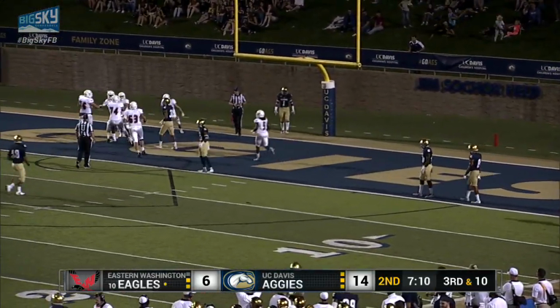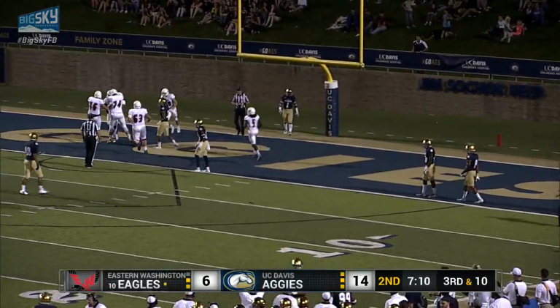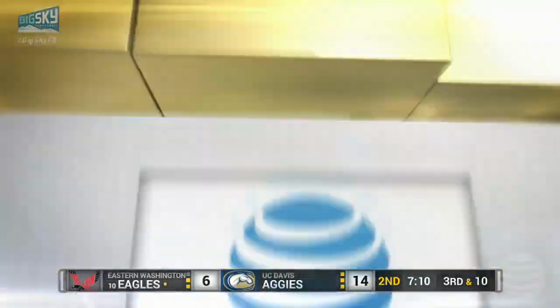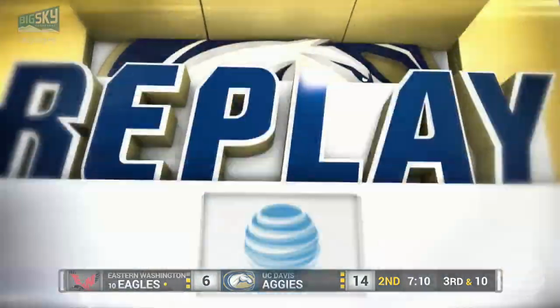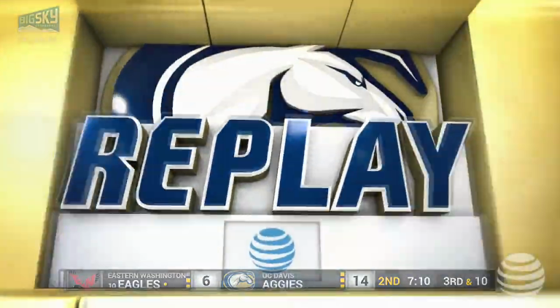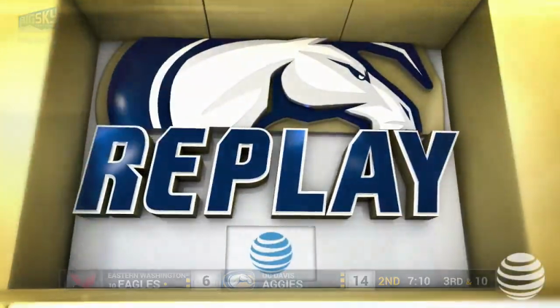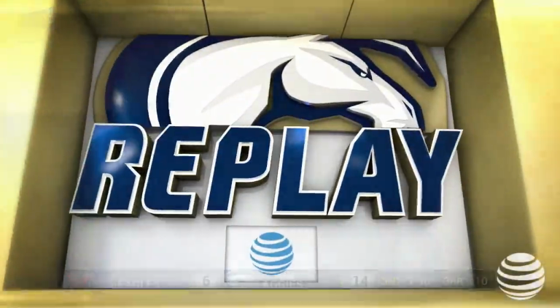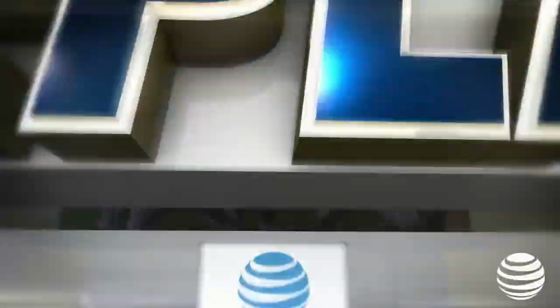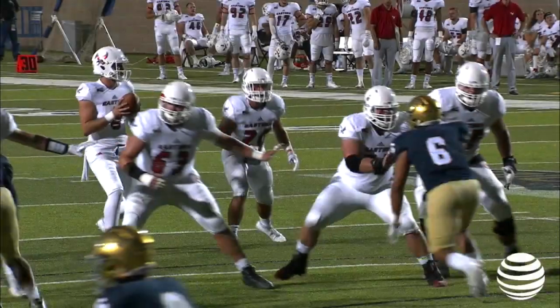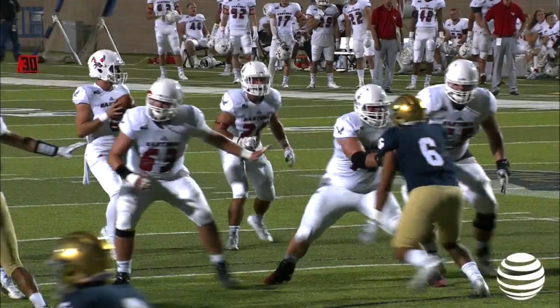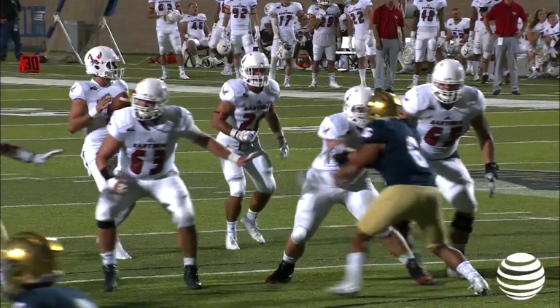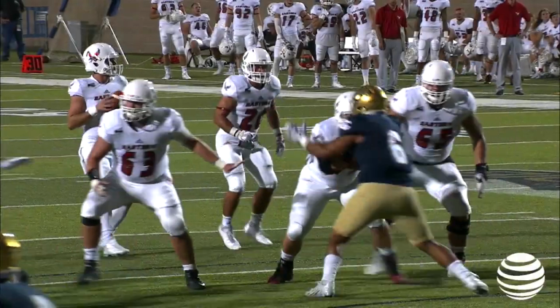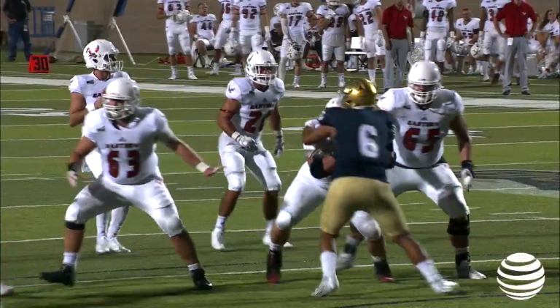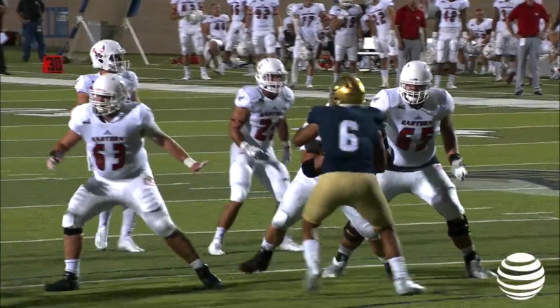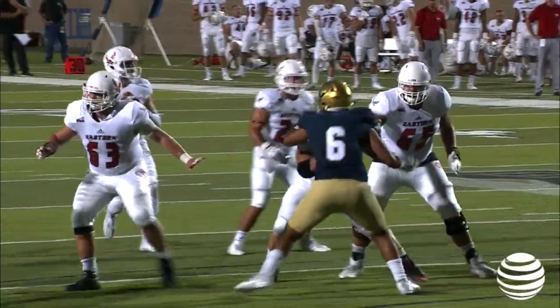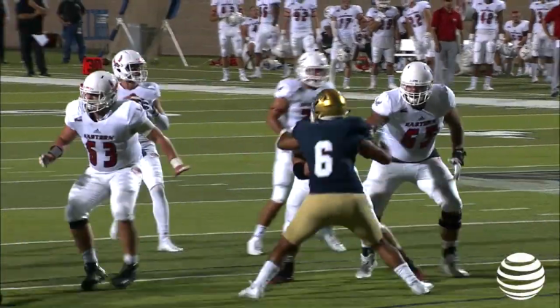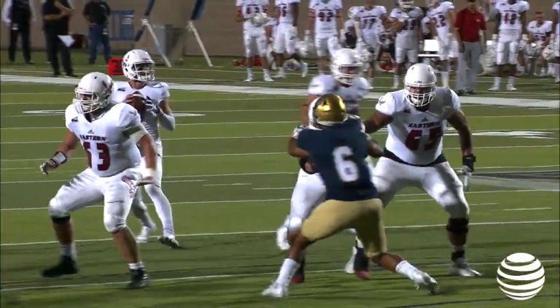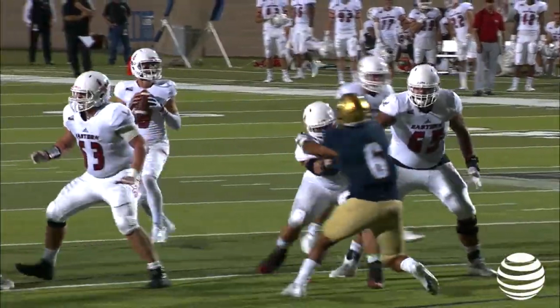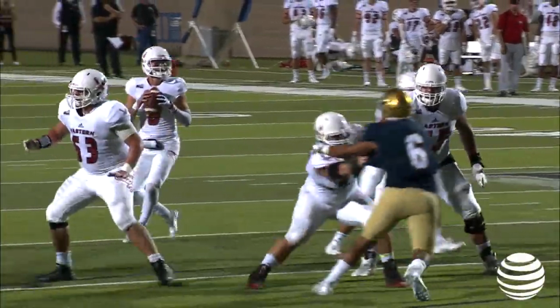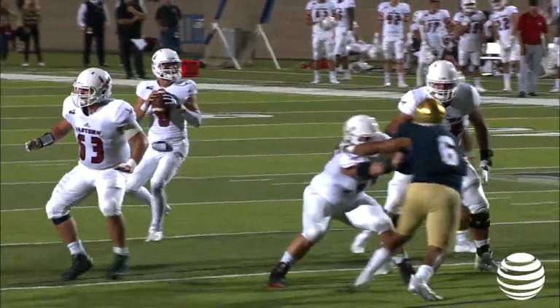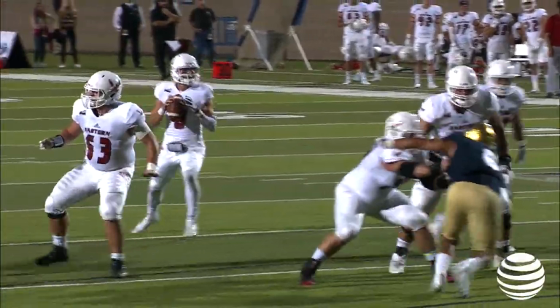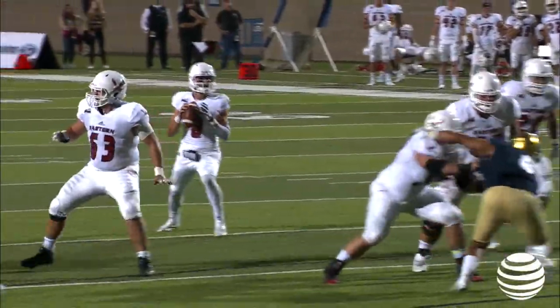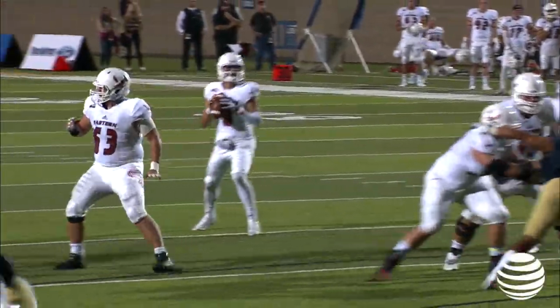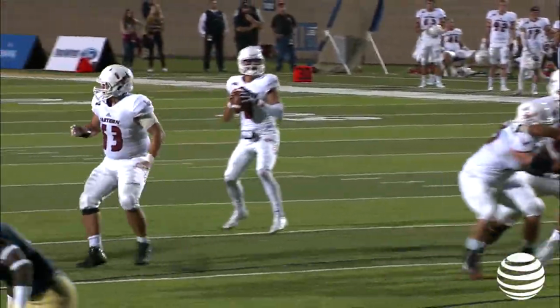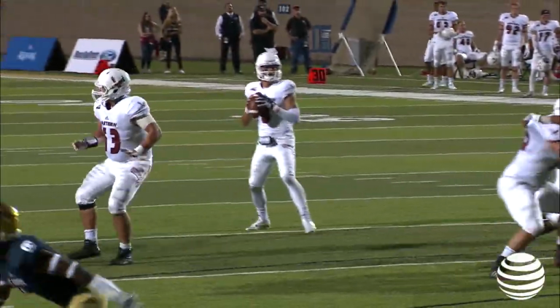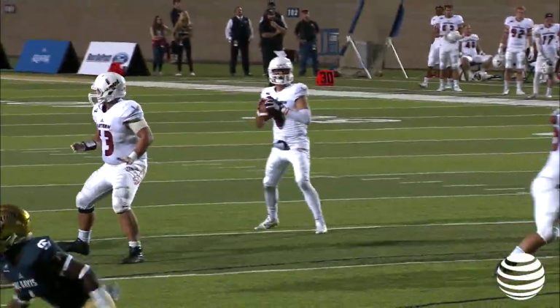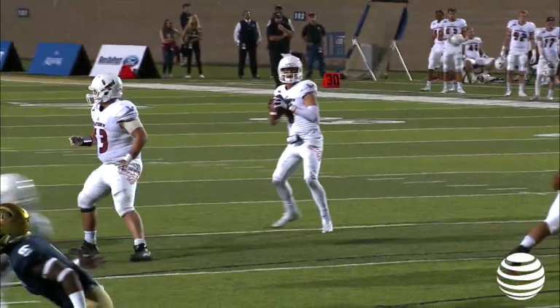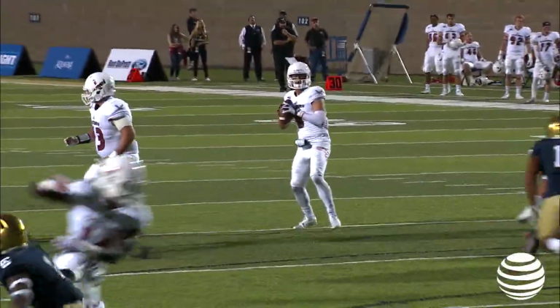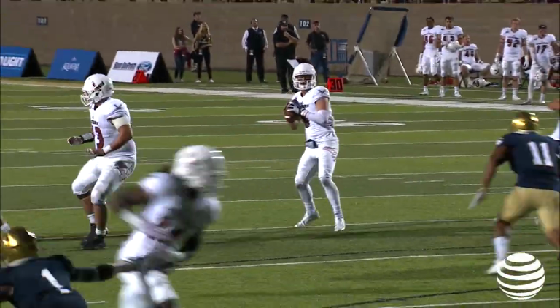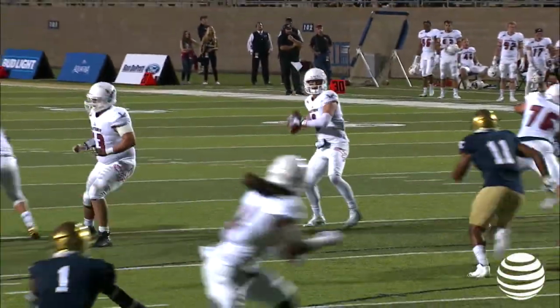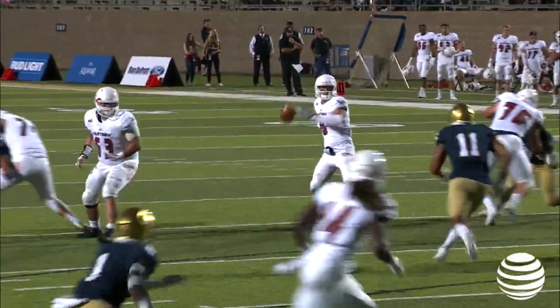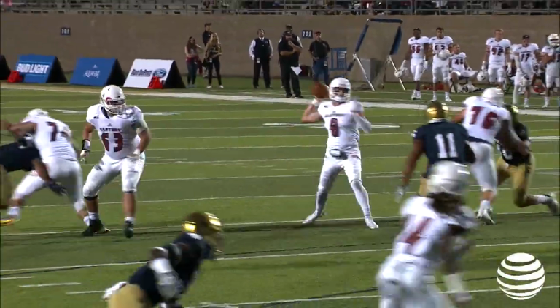And it's 14-12. Simba Webster beating Isaiah Thomas. Eastern Washington gets their 6.